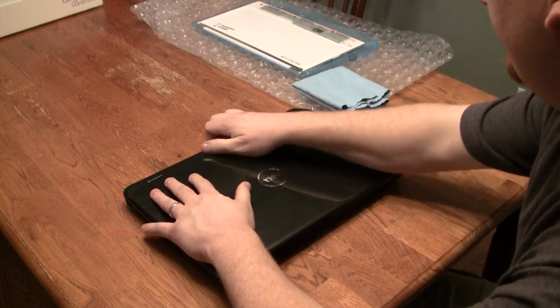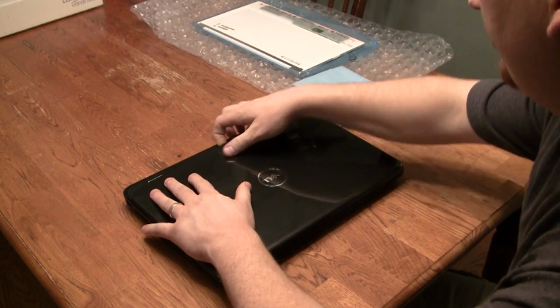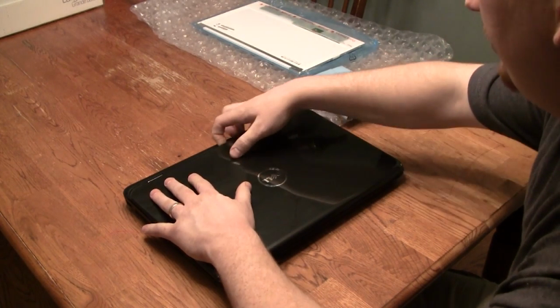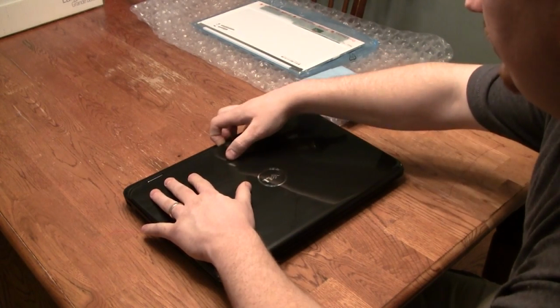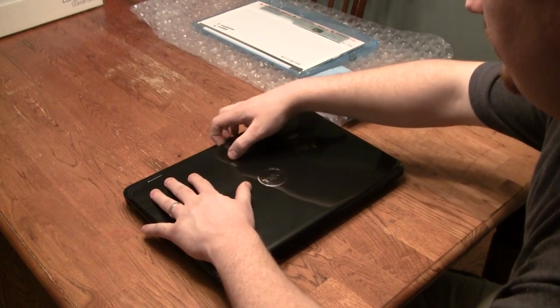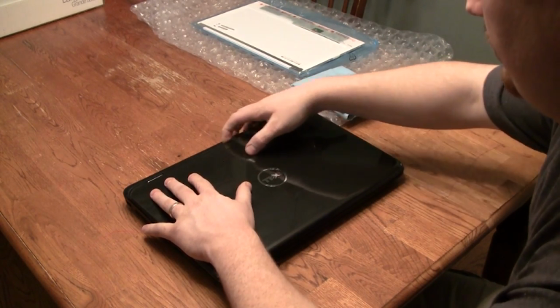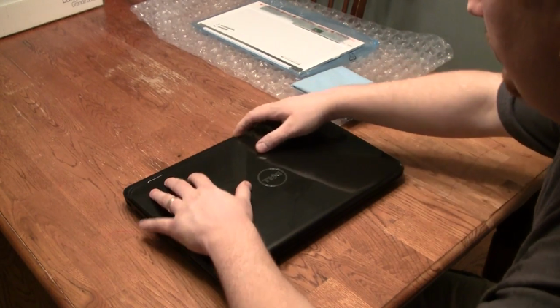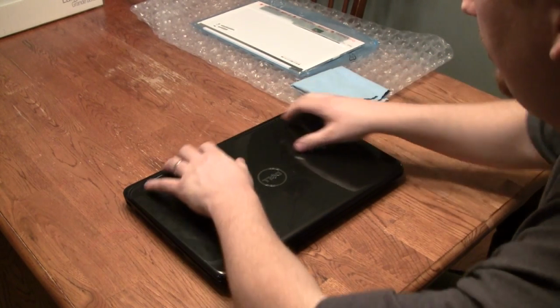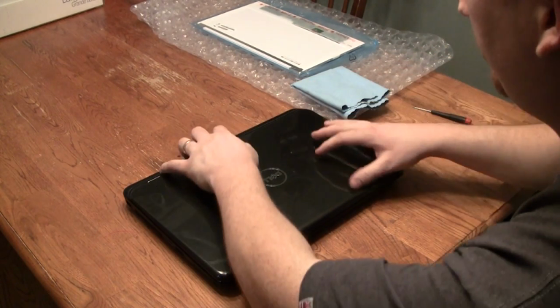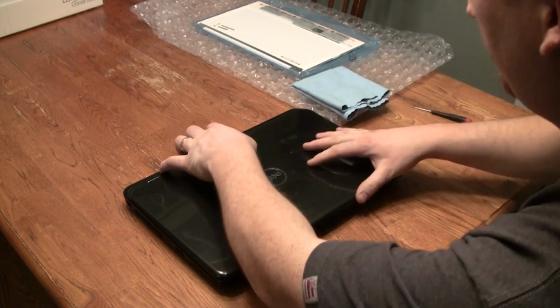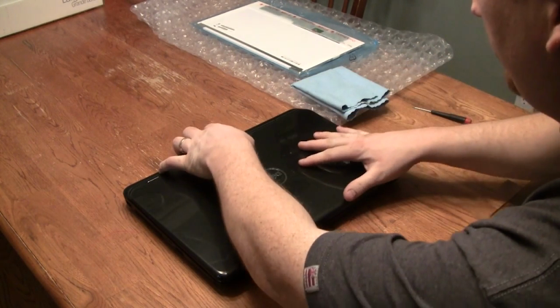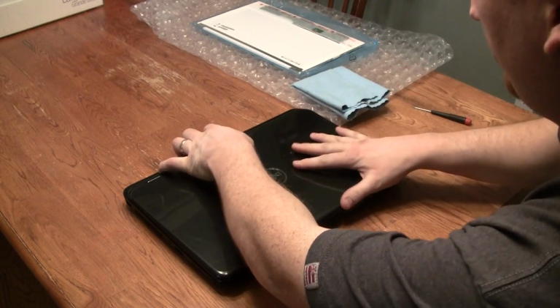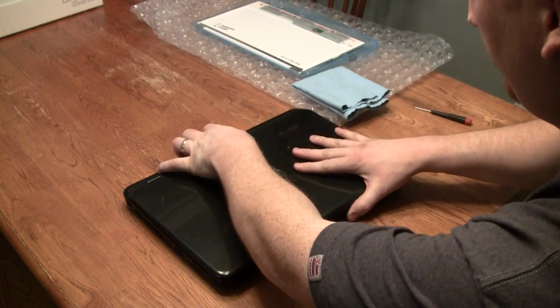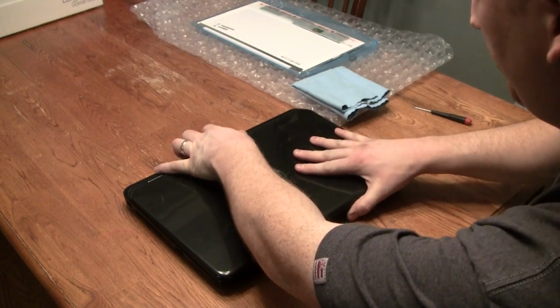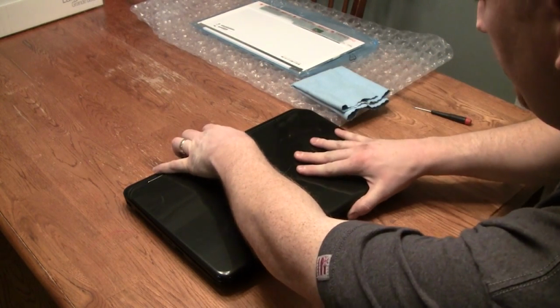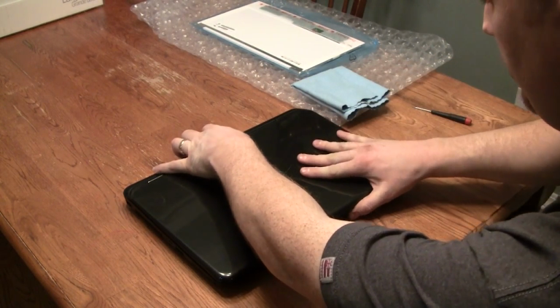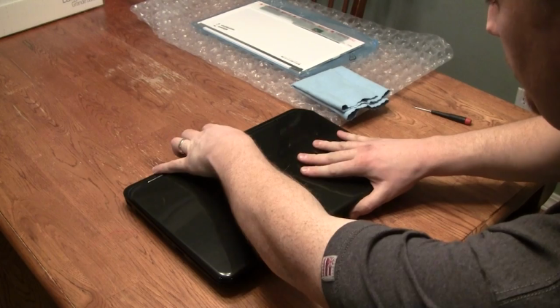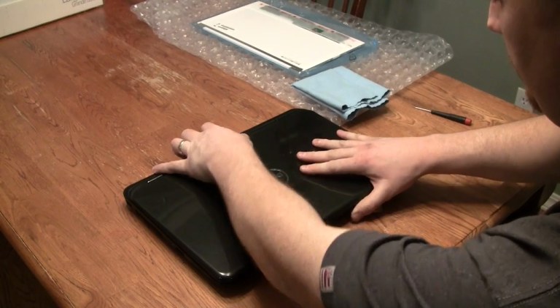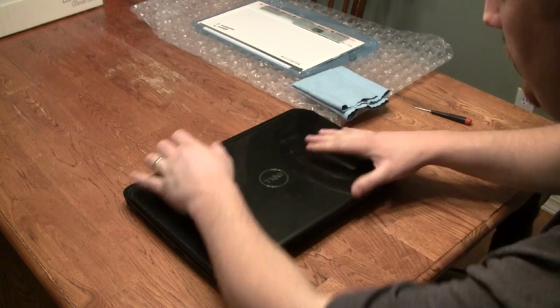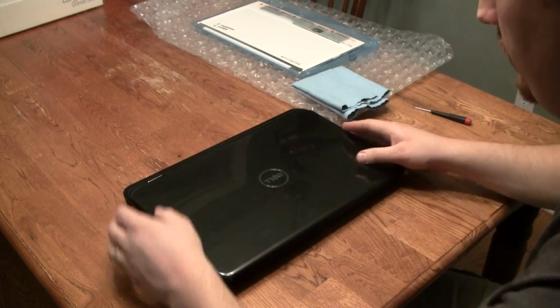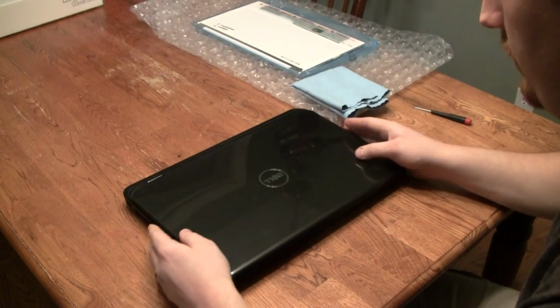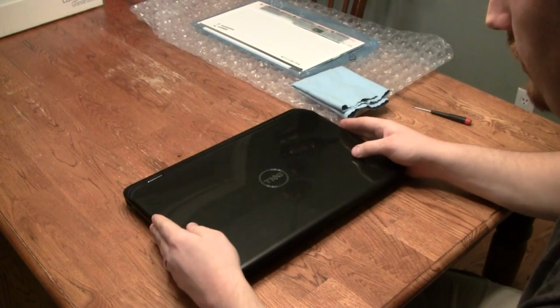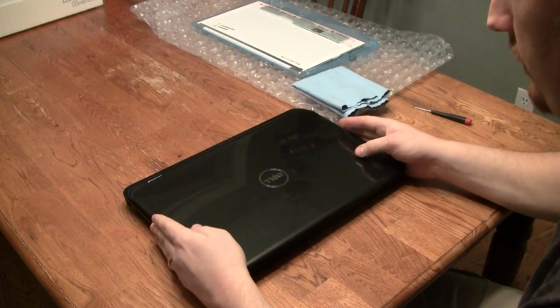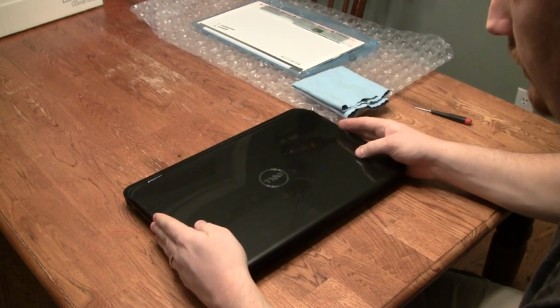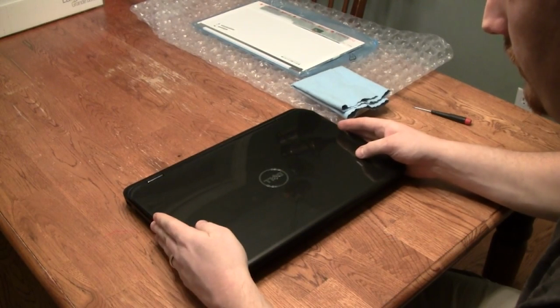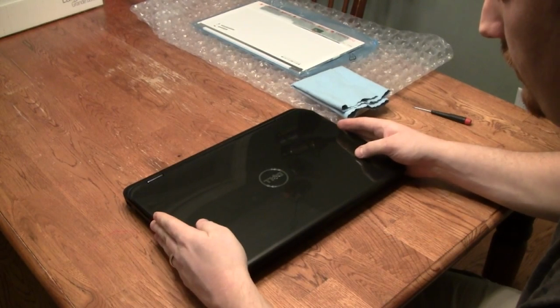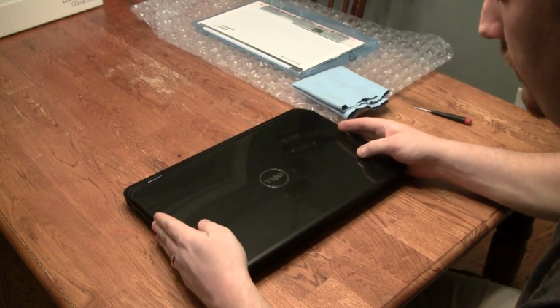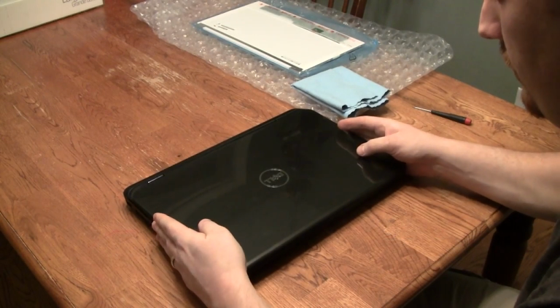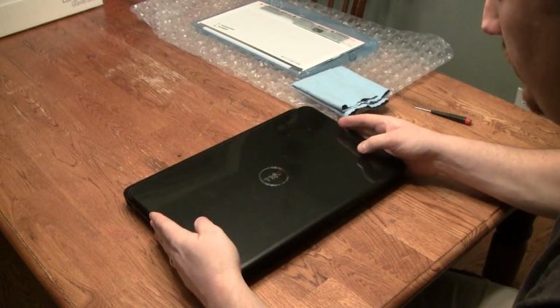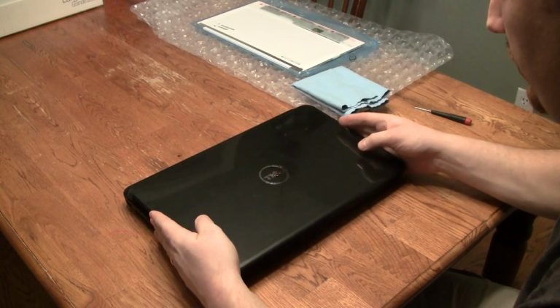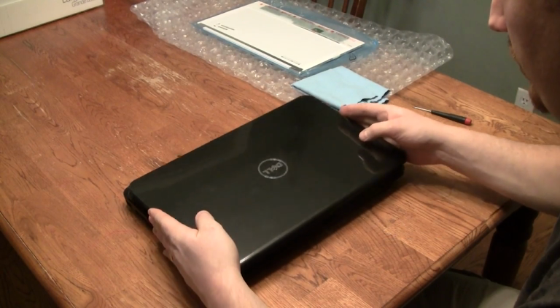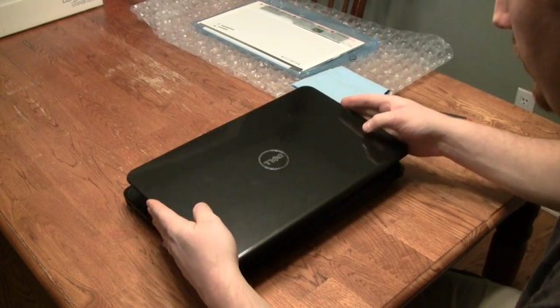Press the cover release button at the rear of the laptop, then slide the top towards you and it should lift free.